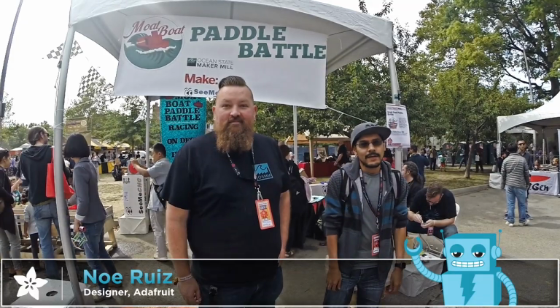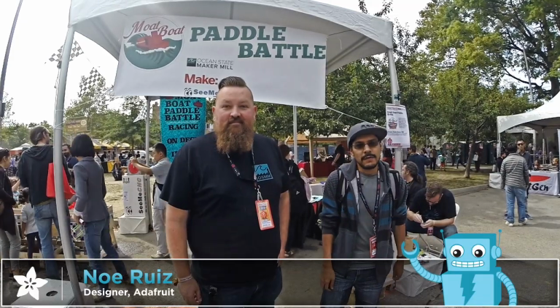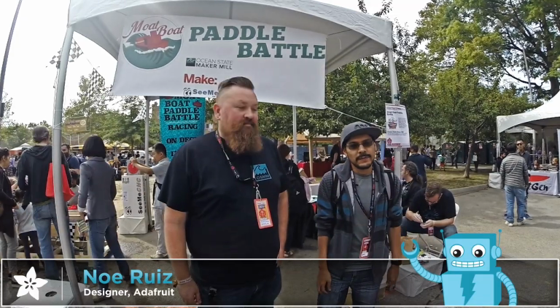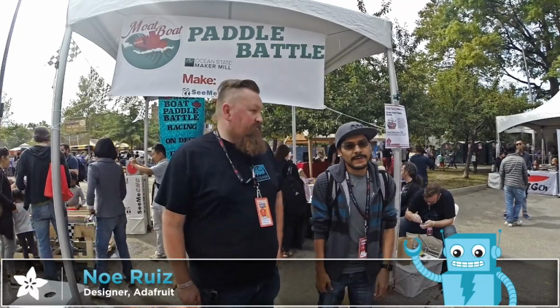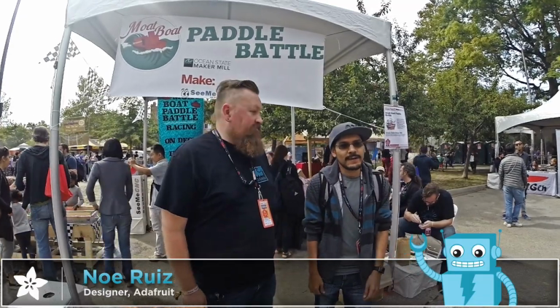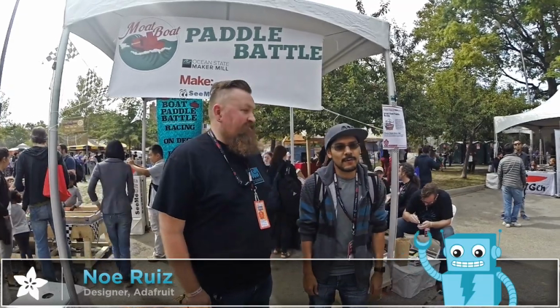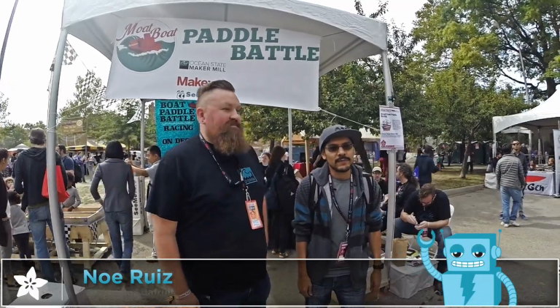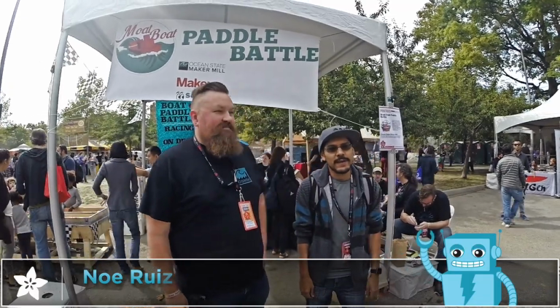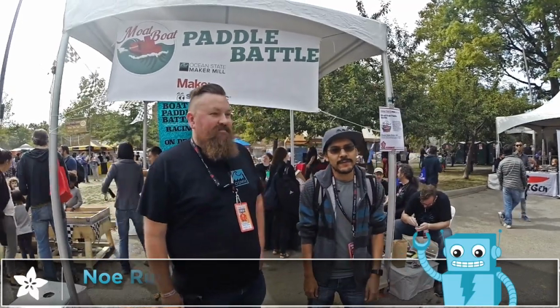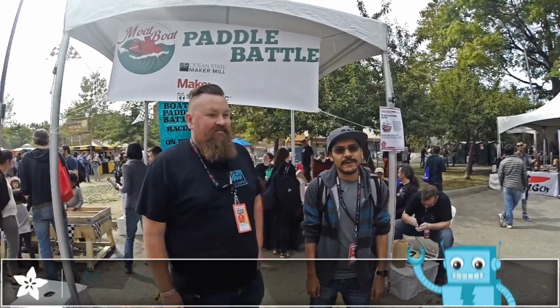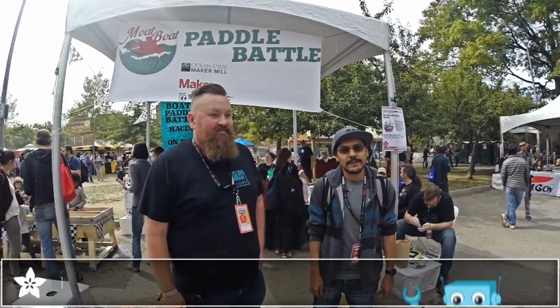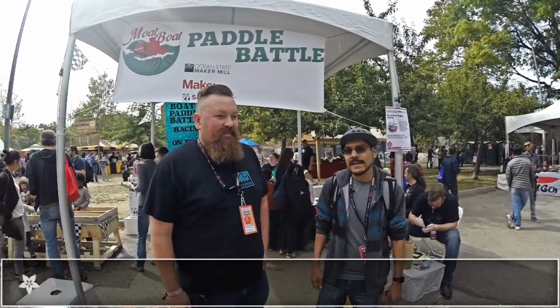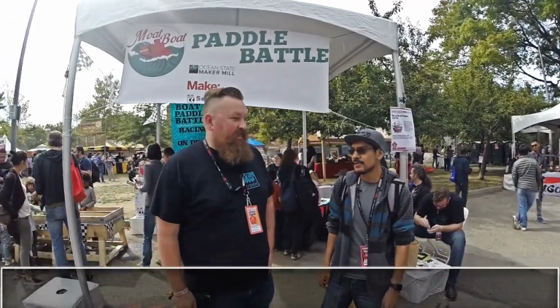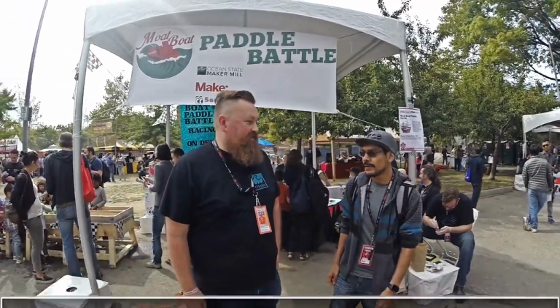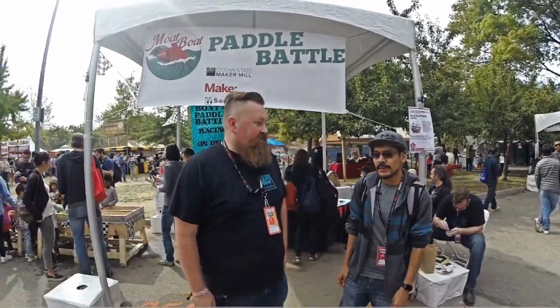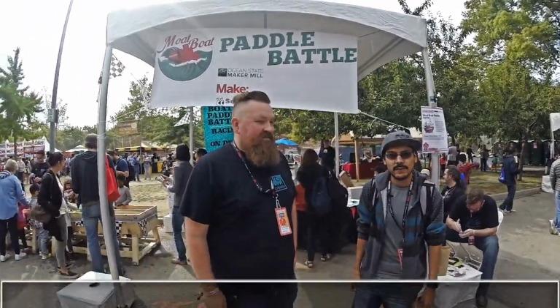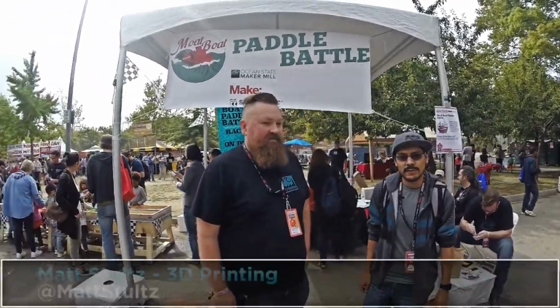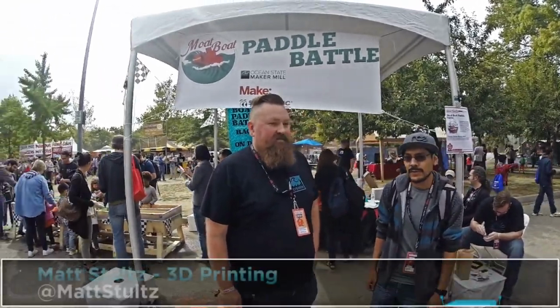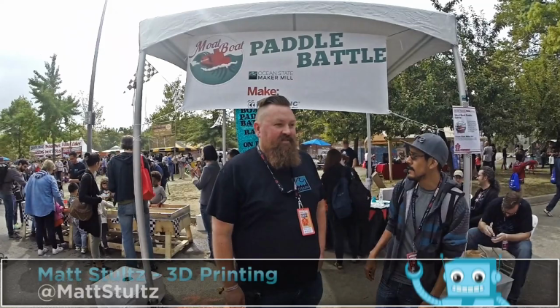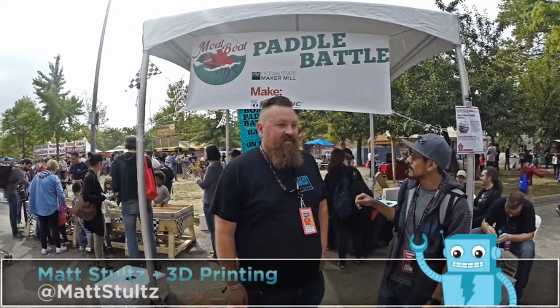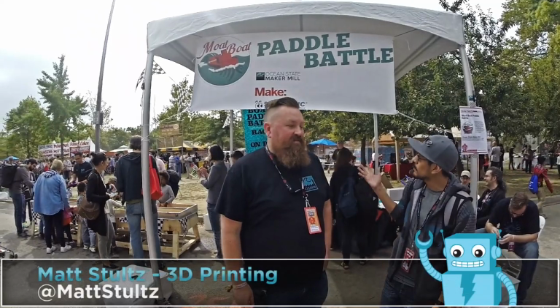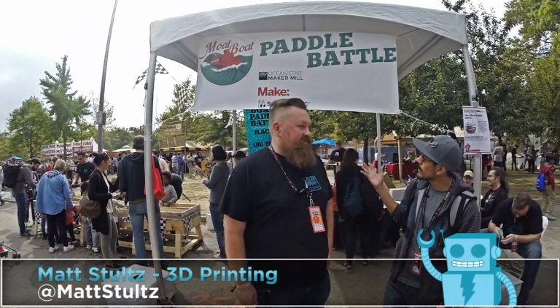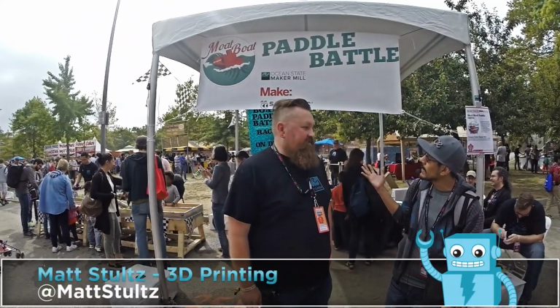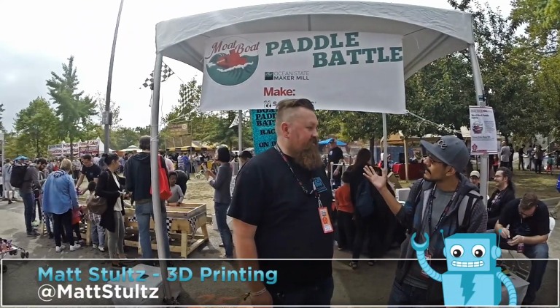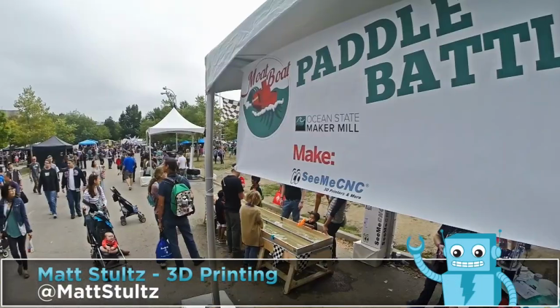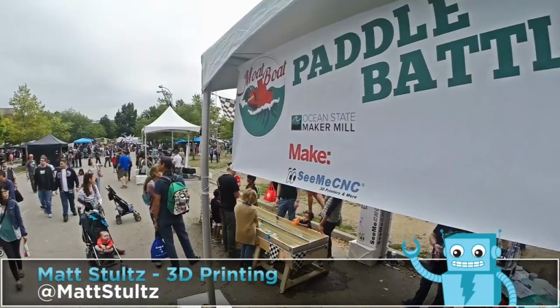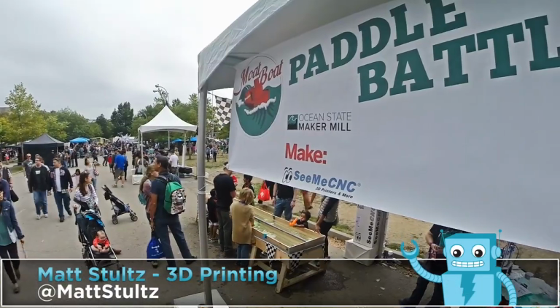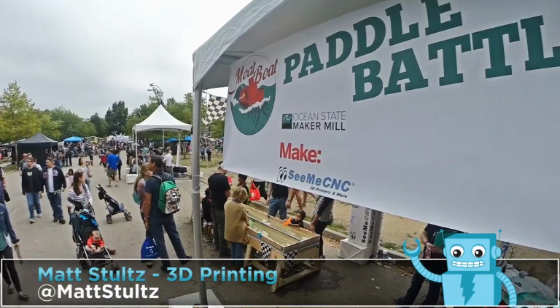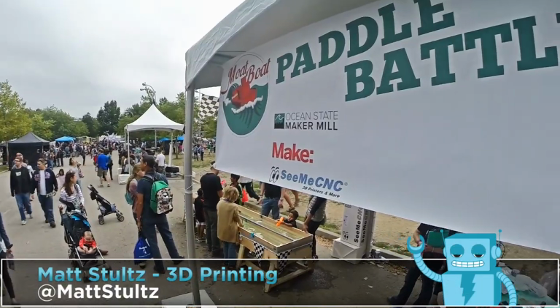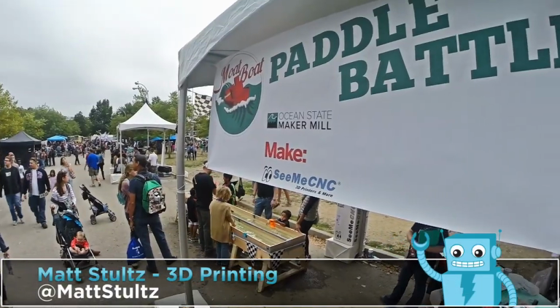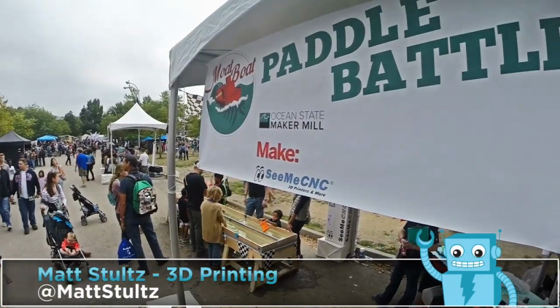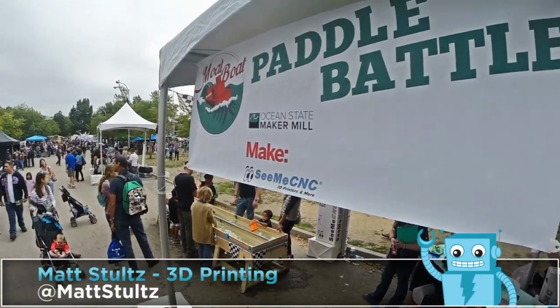Hey, what's up everyone? We're here at World Maker Faire. I'm here with Matt Stoltz, who's running the MoBoat Paddle Boat Battle.